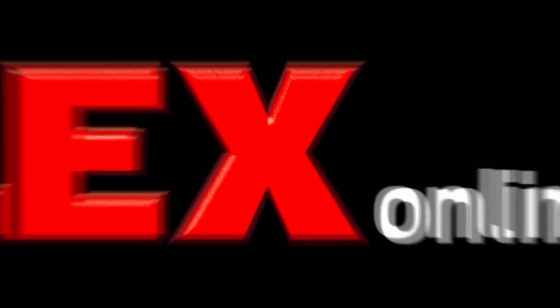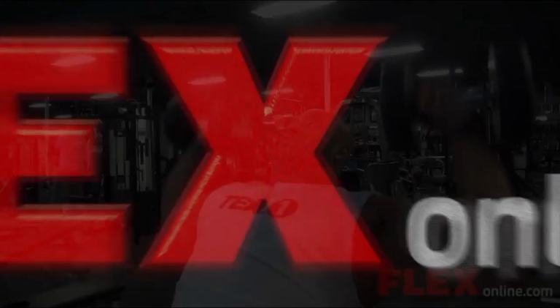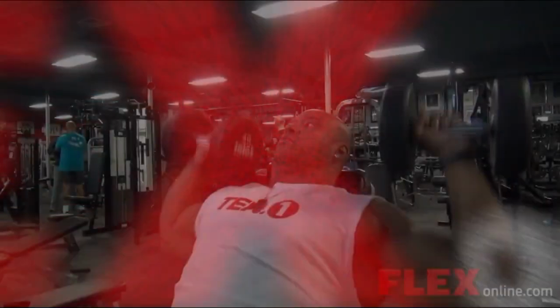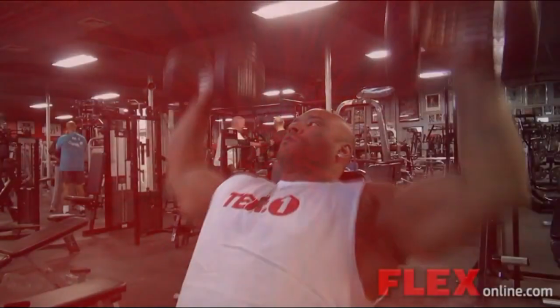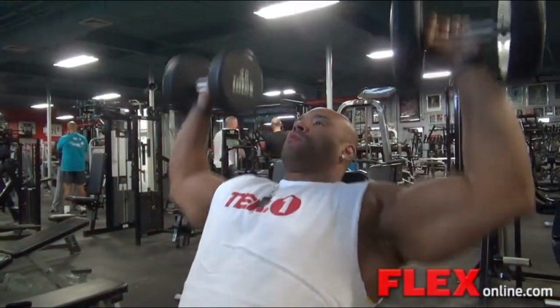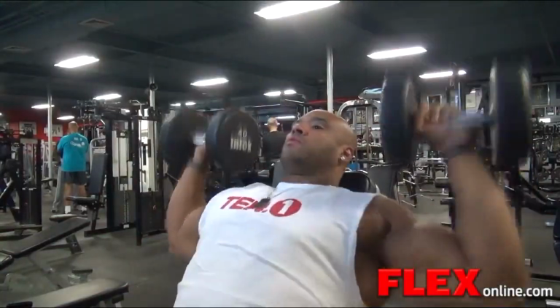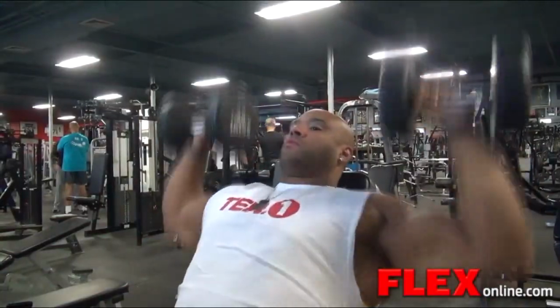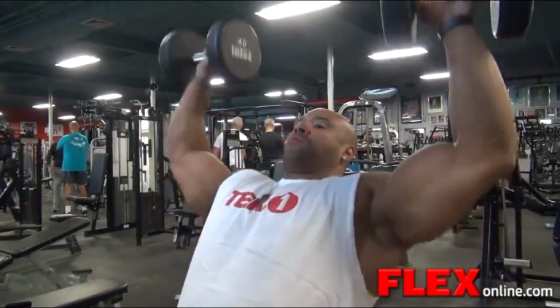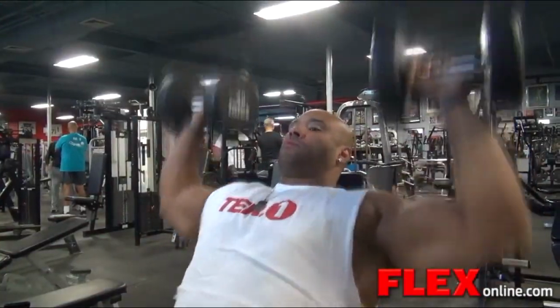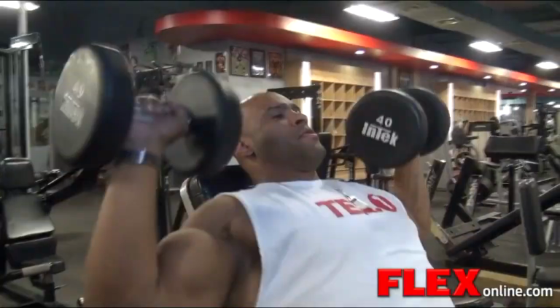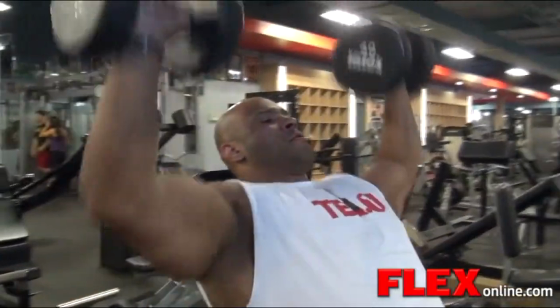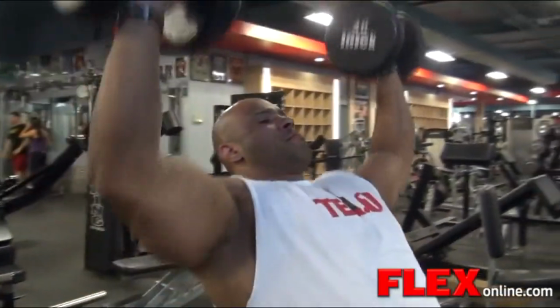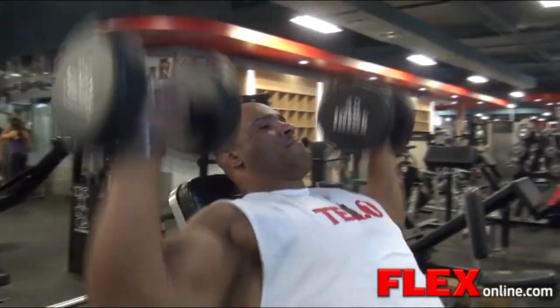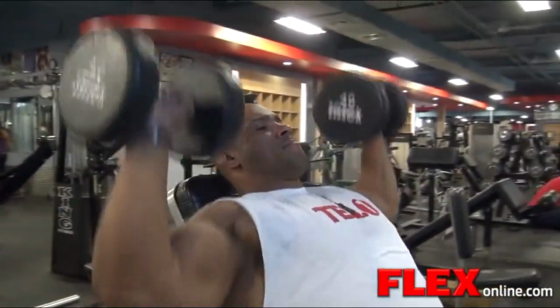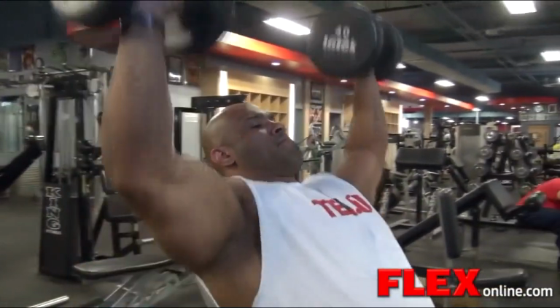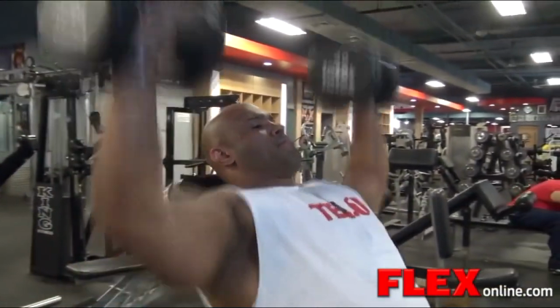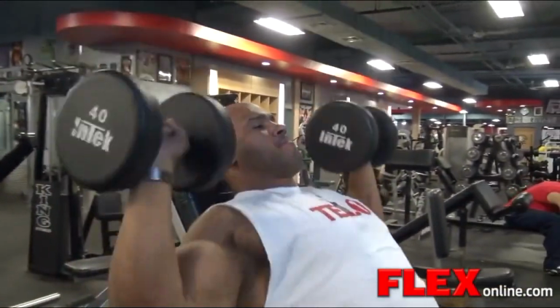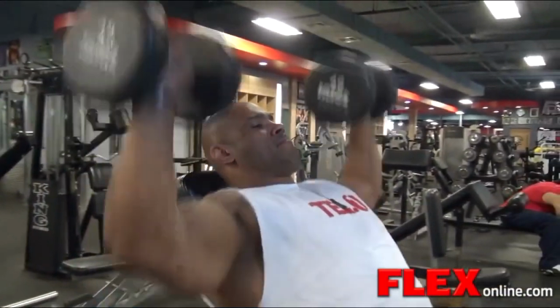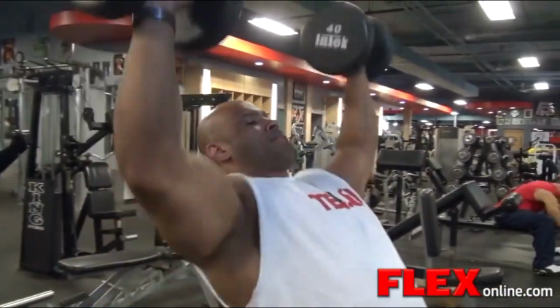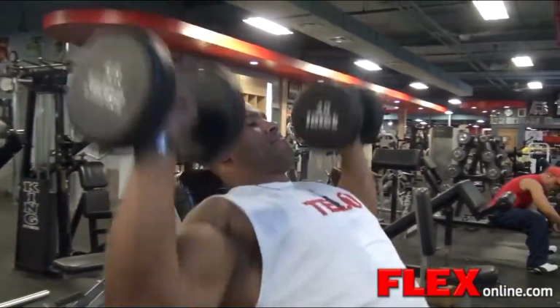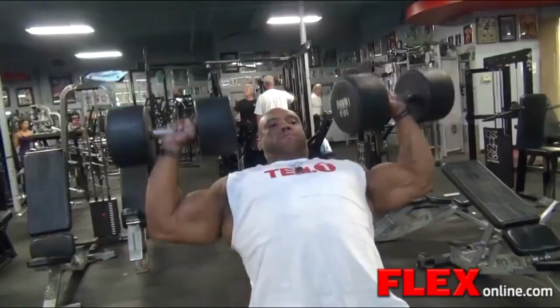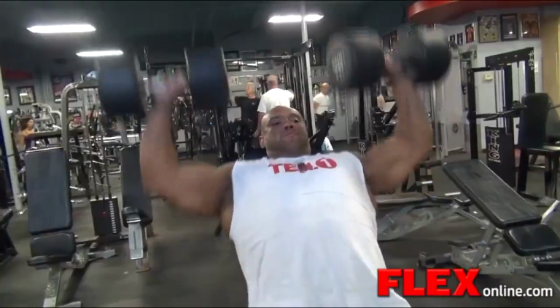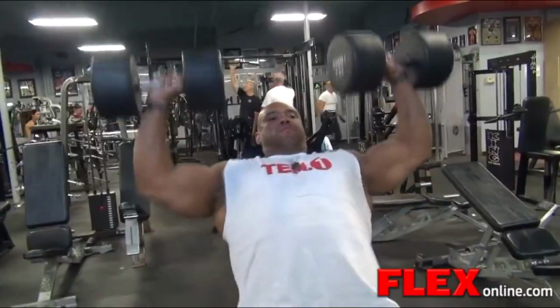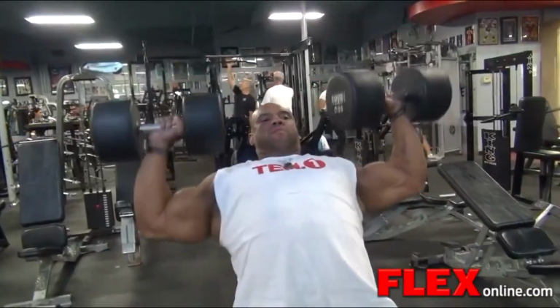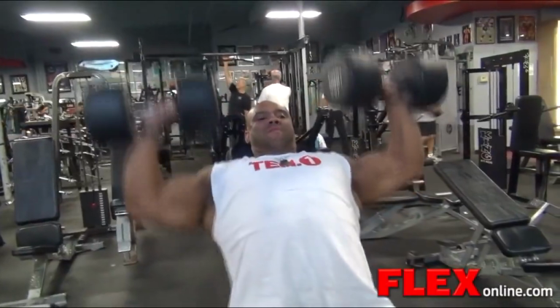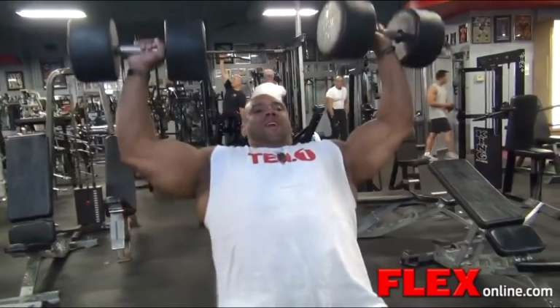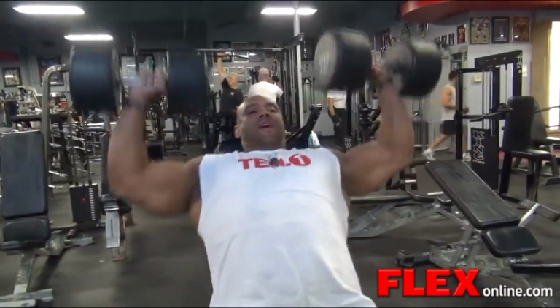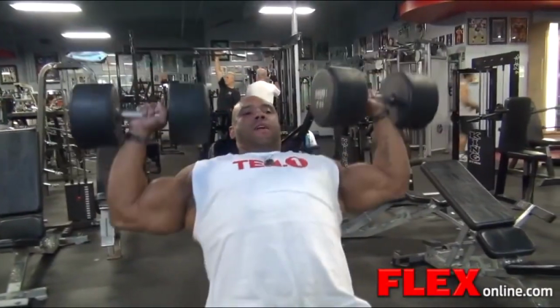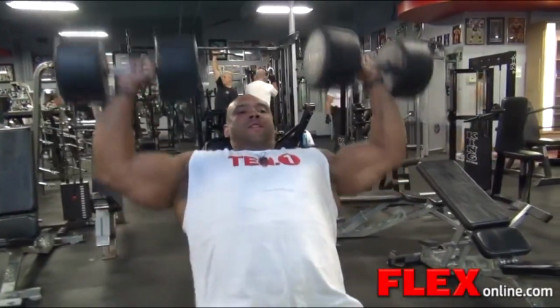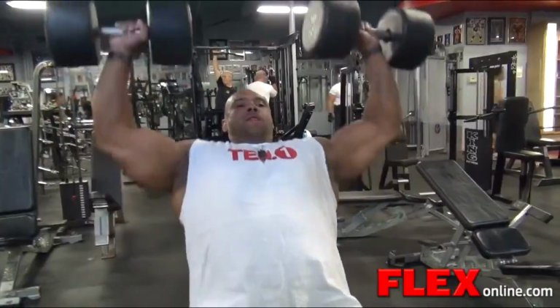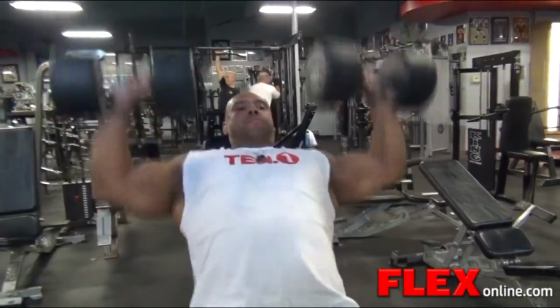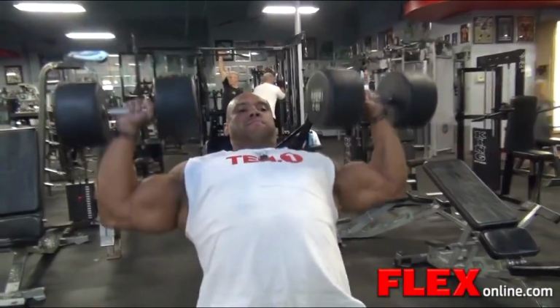Hello Flex Online, this is Juan Dizu Morel here training at Bev Francis Powerhouse Gym in the offseason.